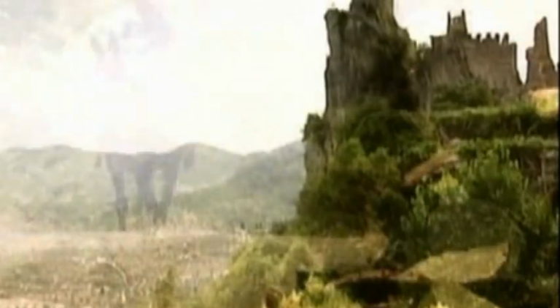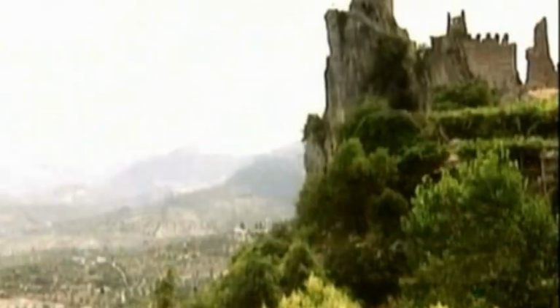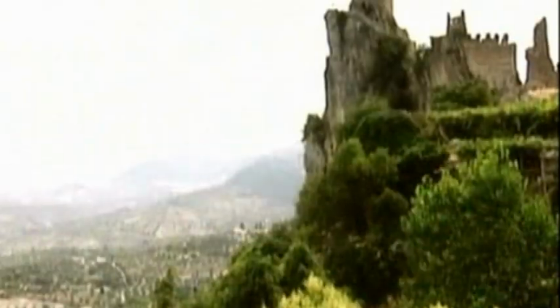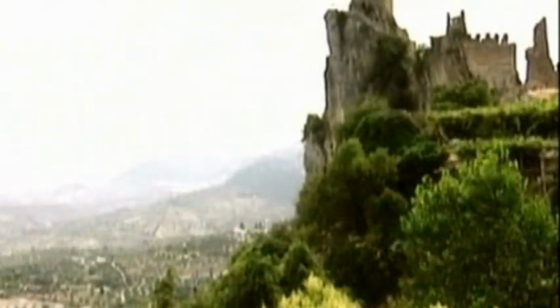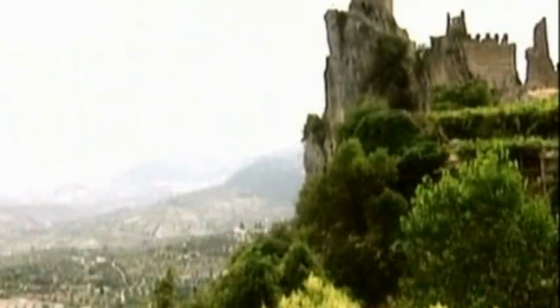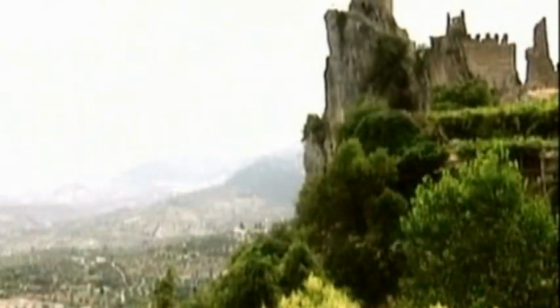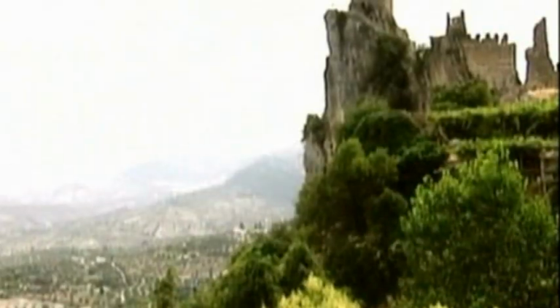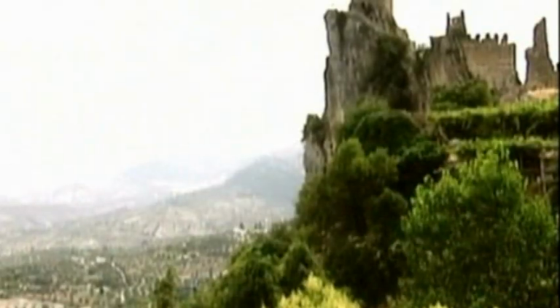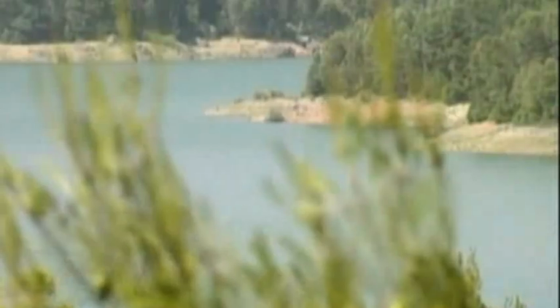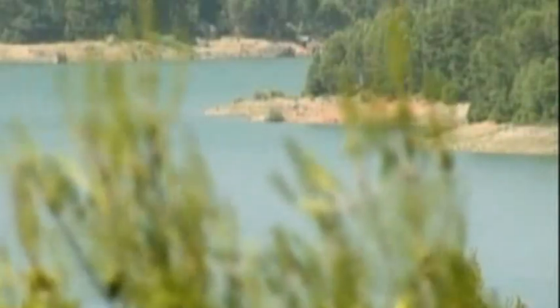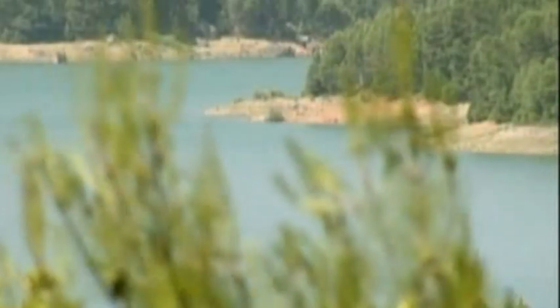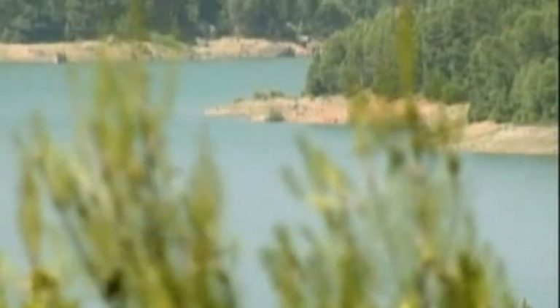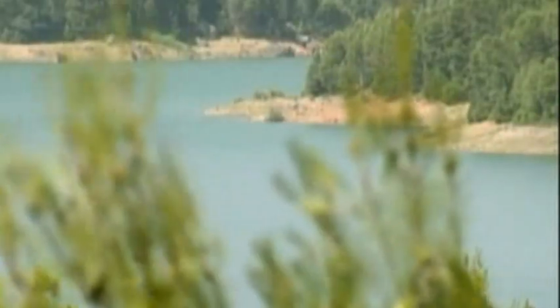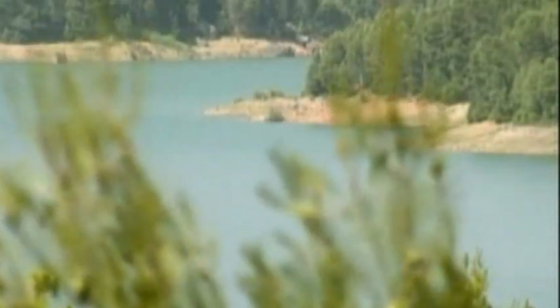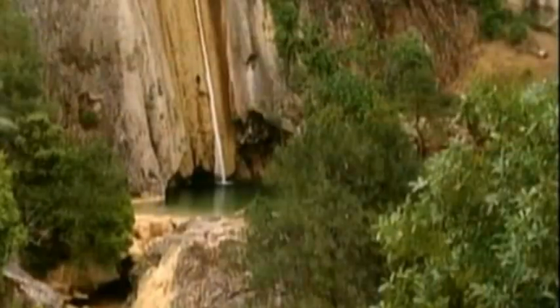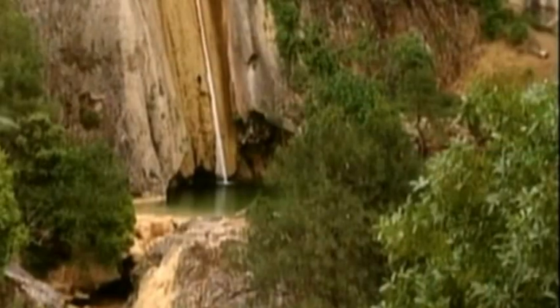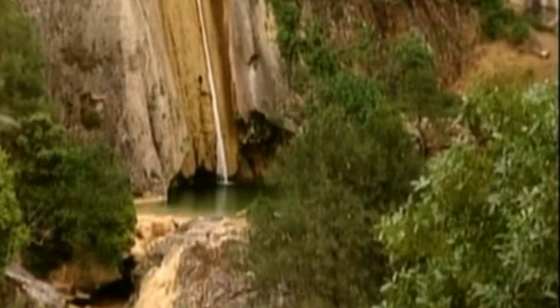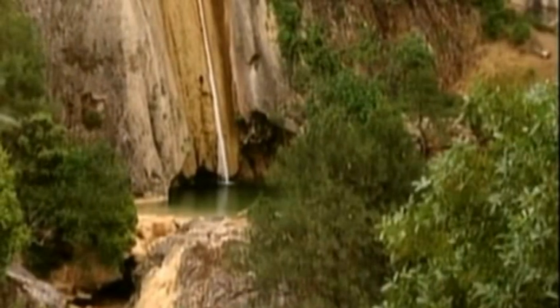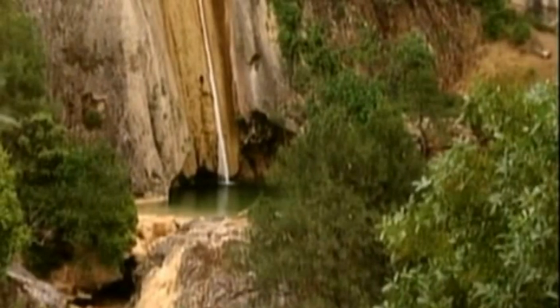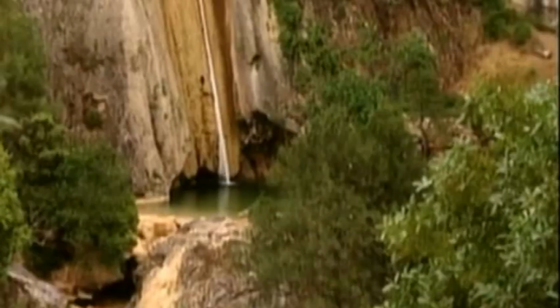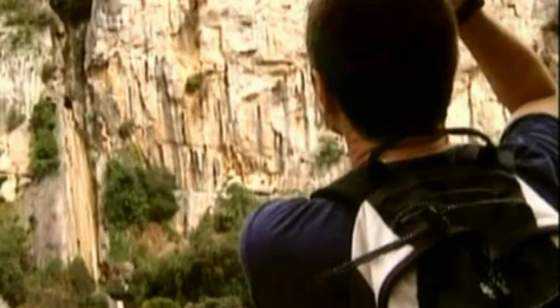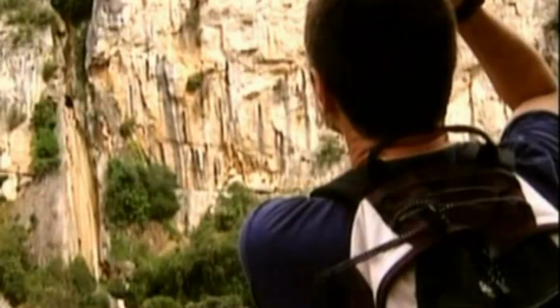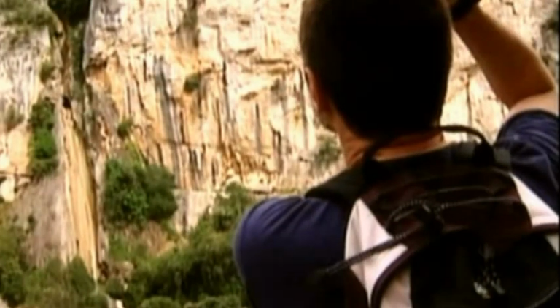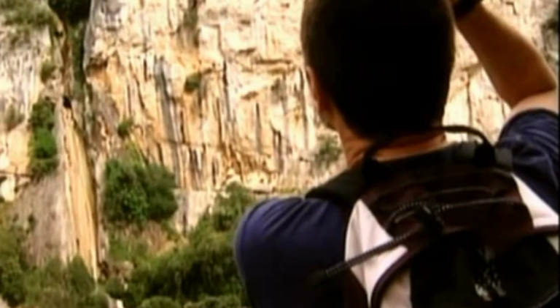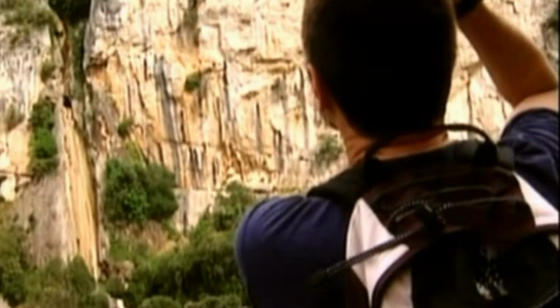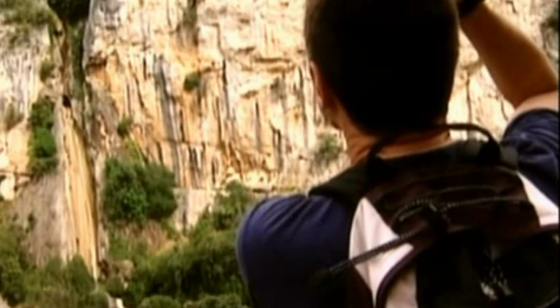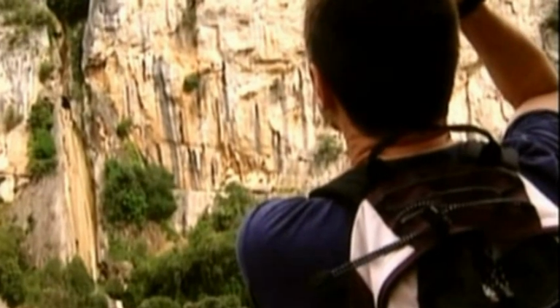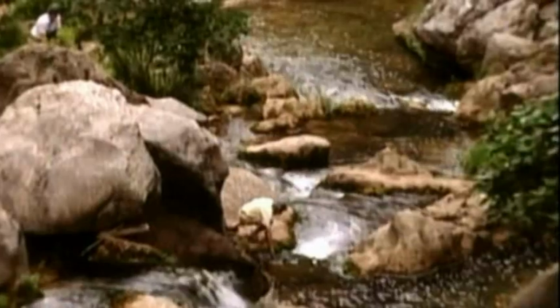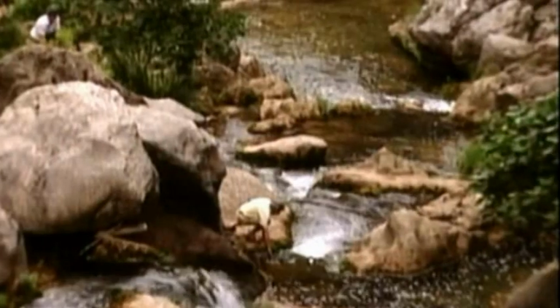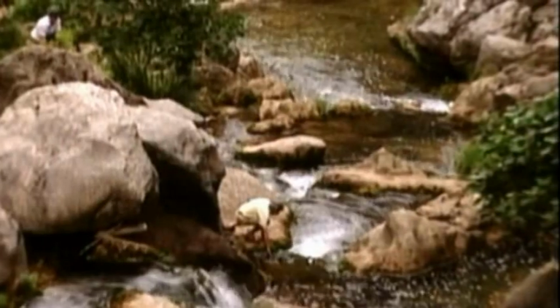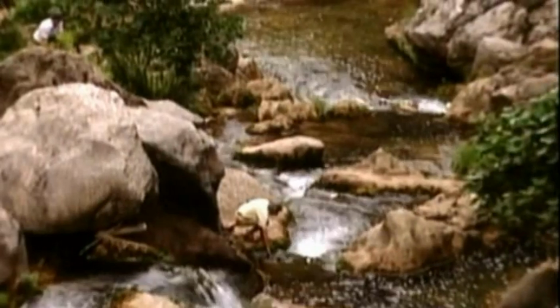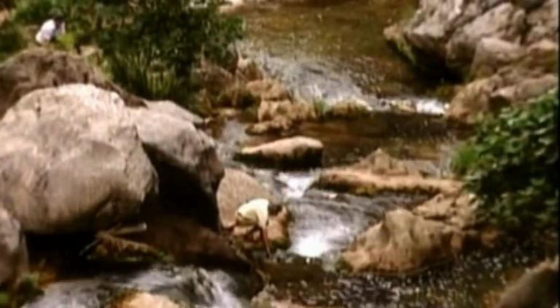The Cazorla, Segura and Las Villas ranges are the mountainous area to the north of where the rivers Guadalquivir and Segura have their sources.